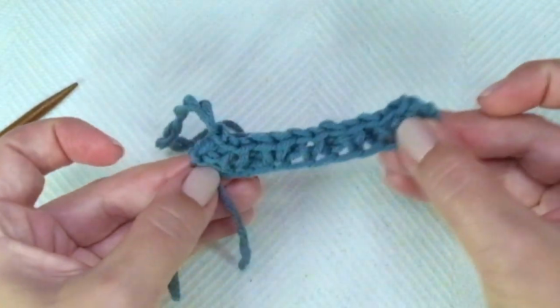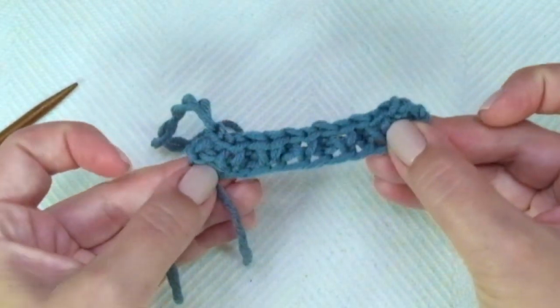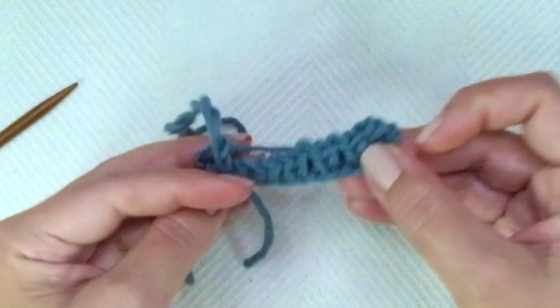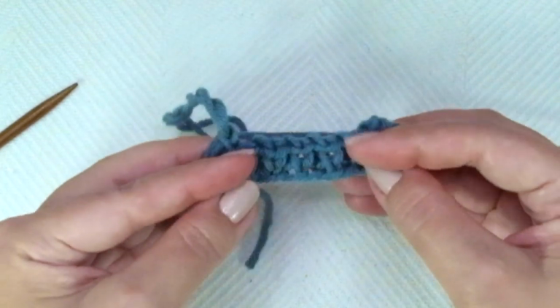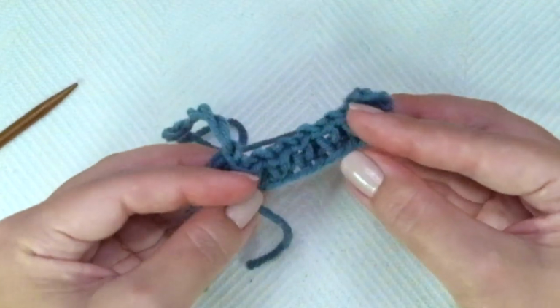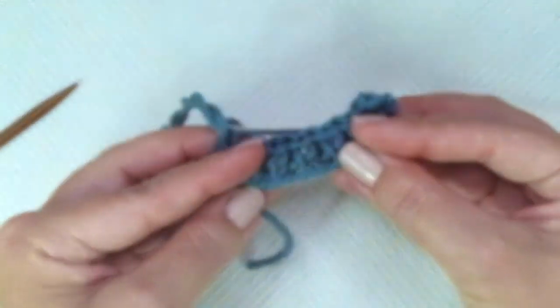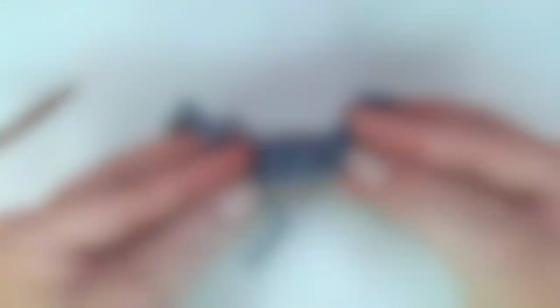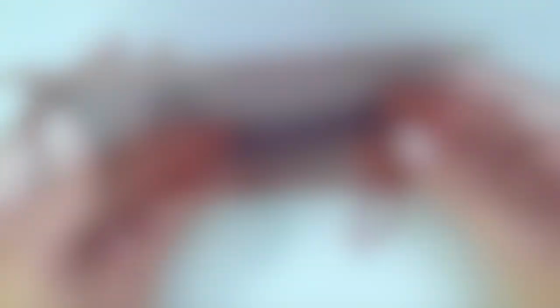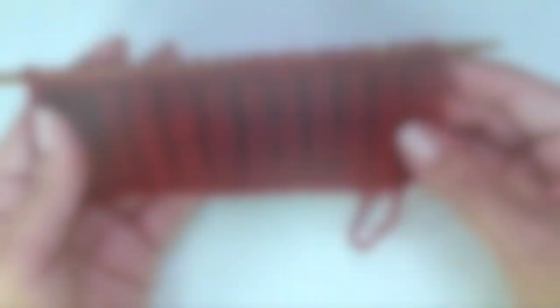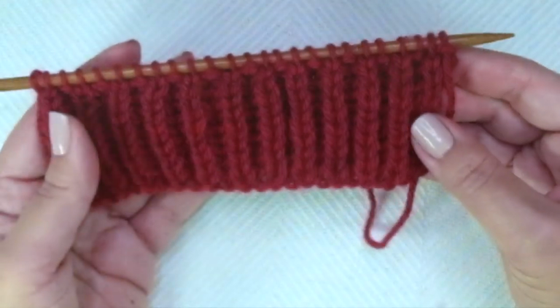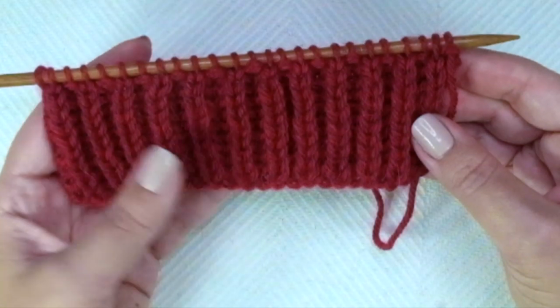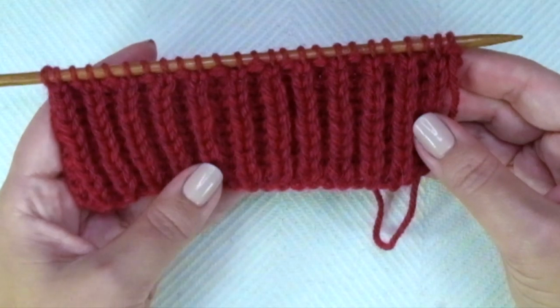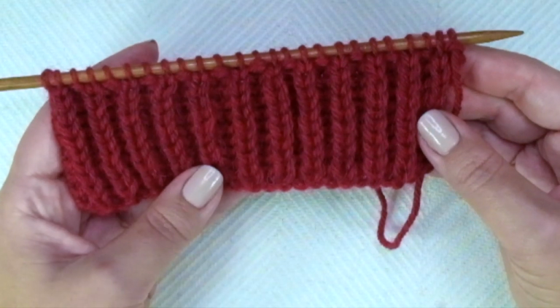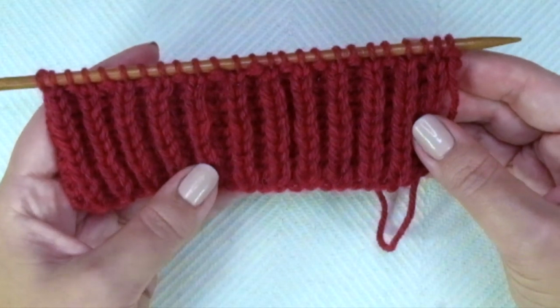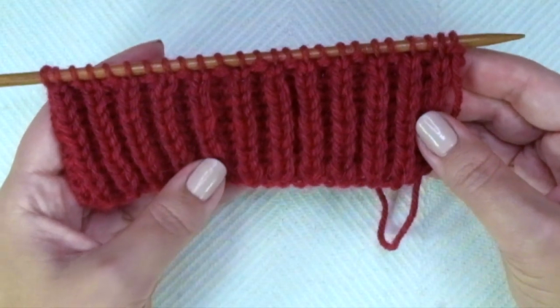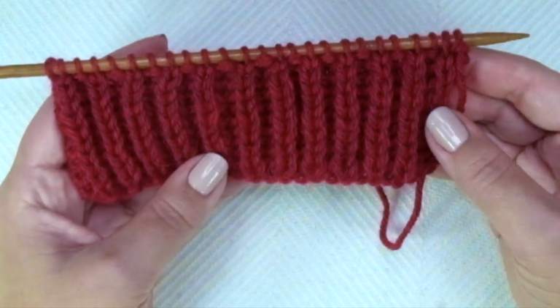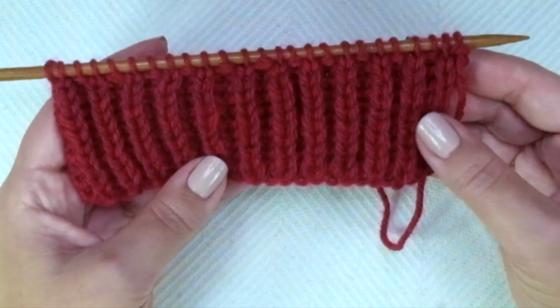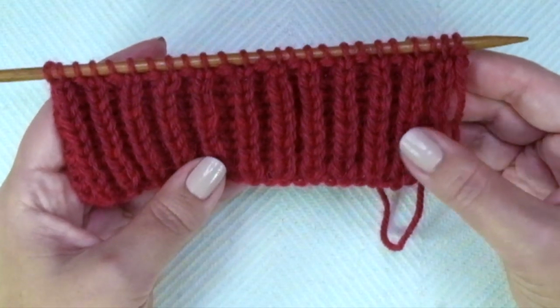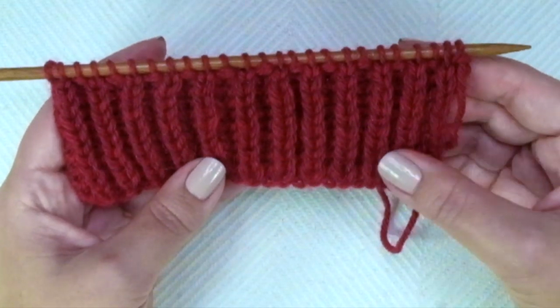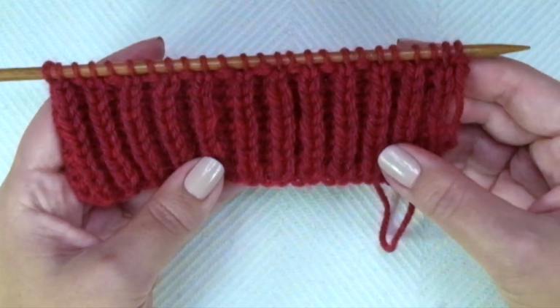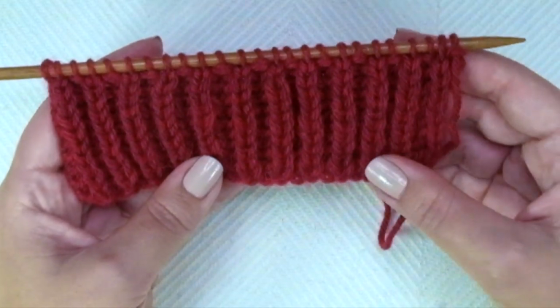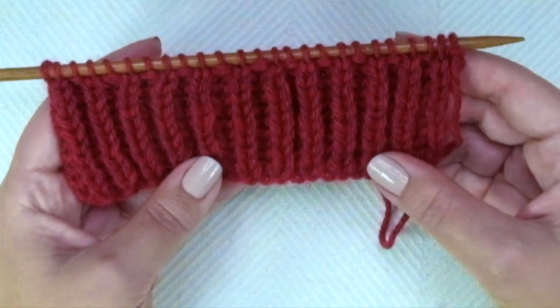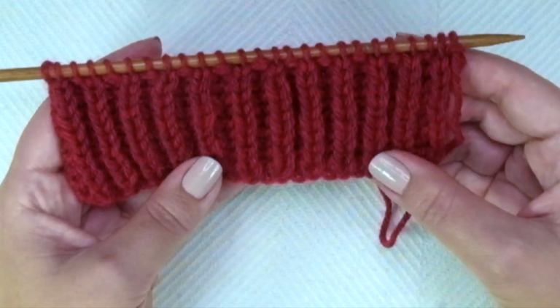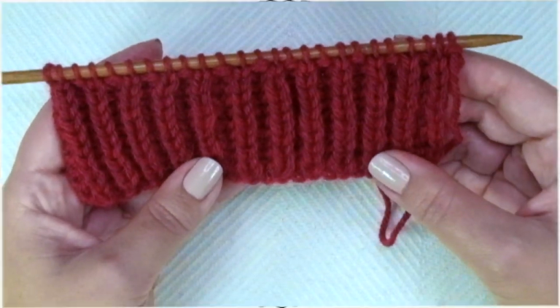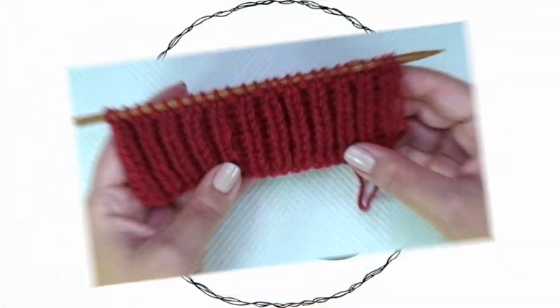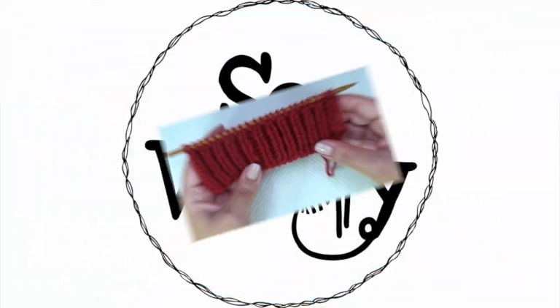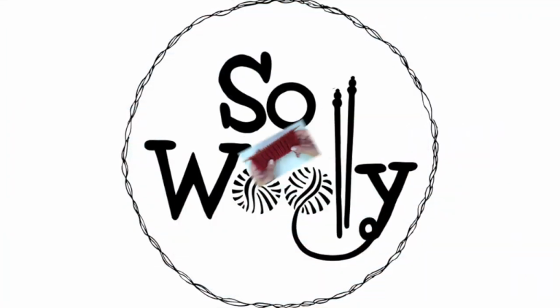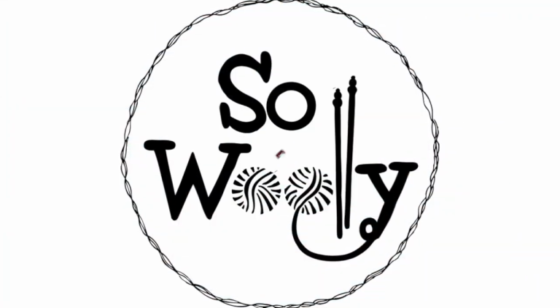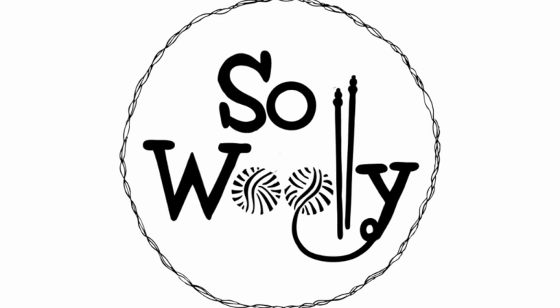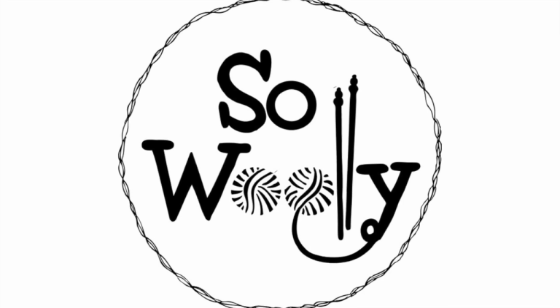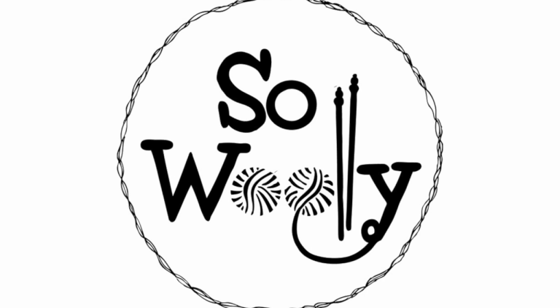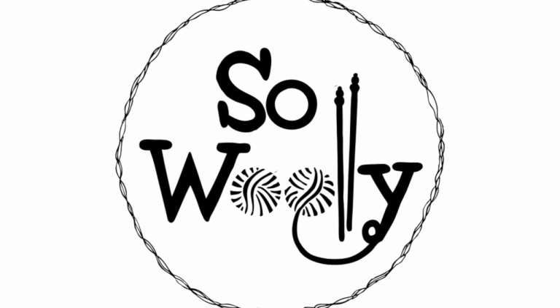And that's it, guys. I hope you enjoyed this tutorial. Thank you for watching, and happy knitting.